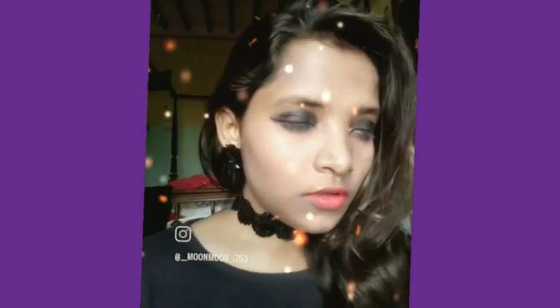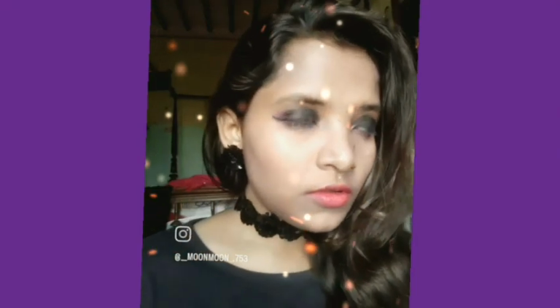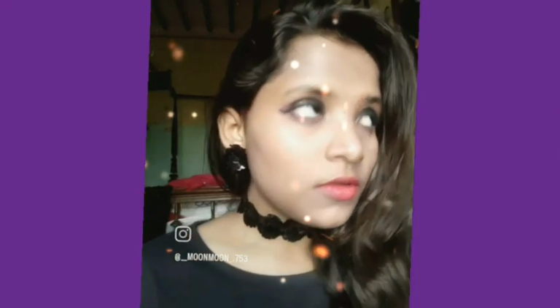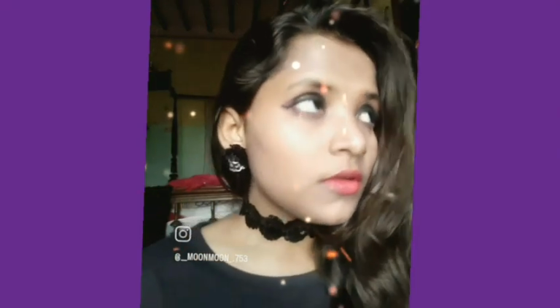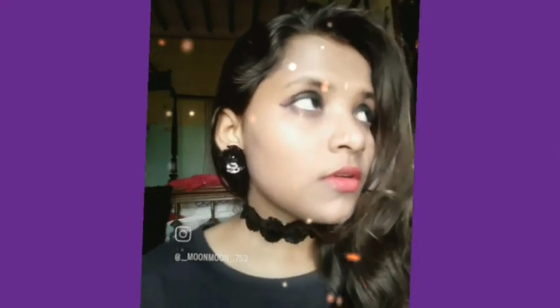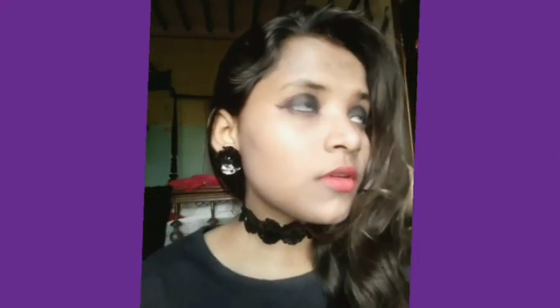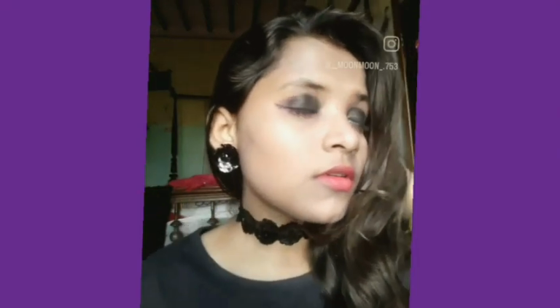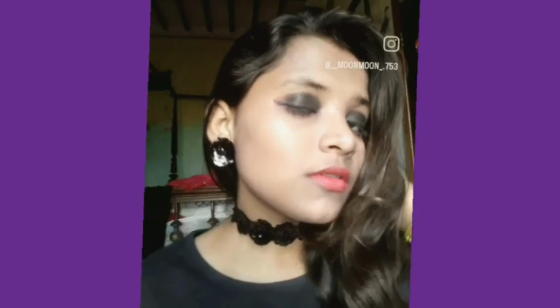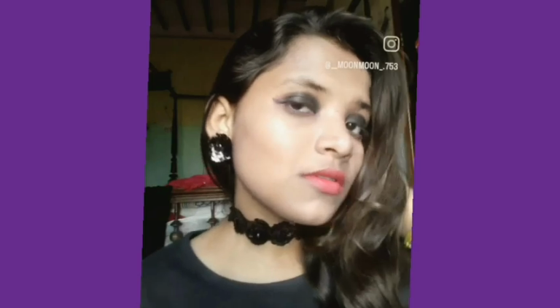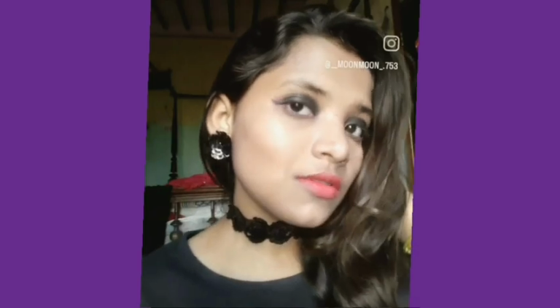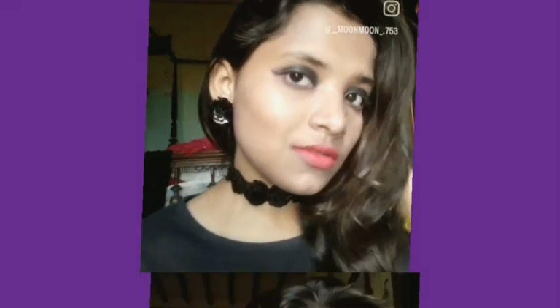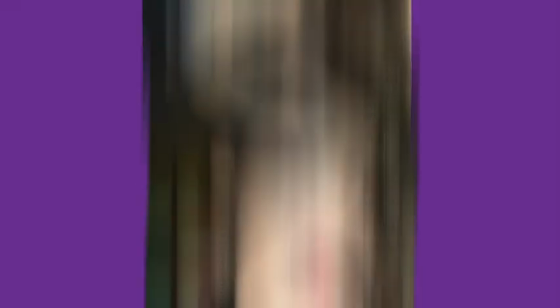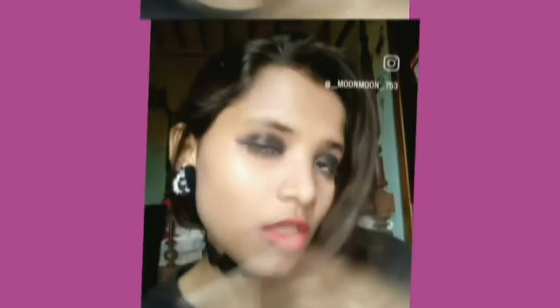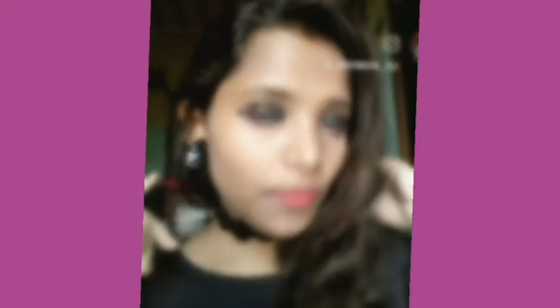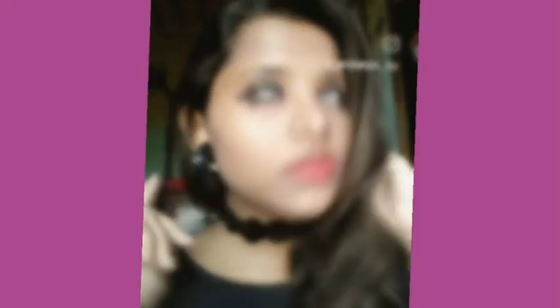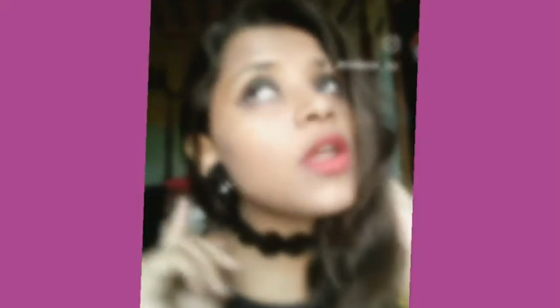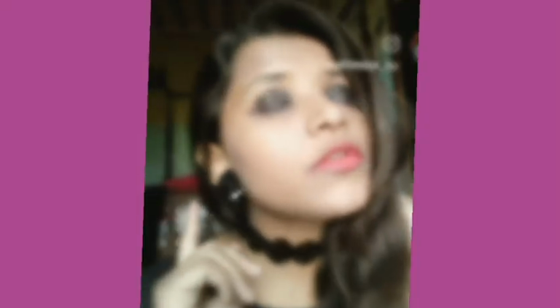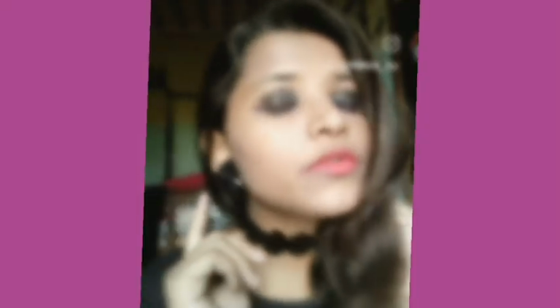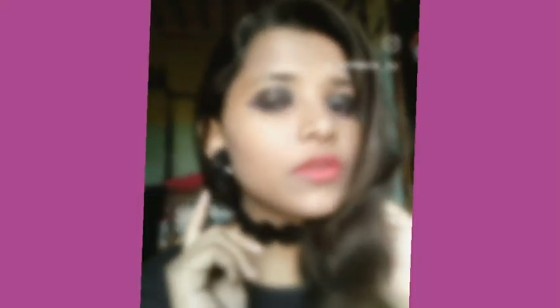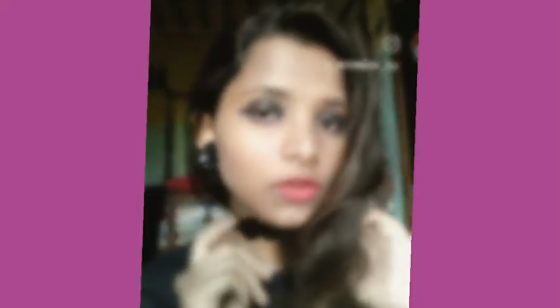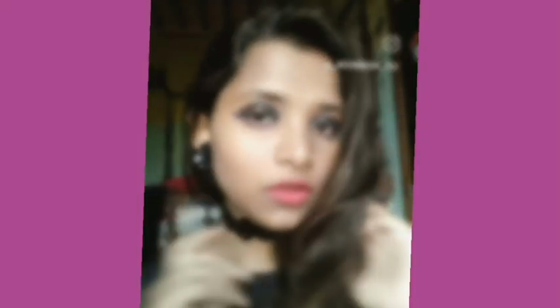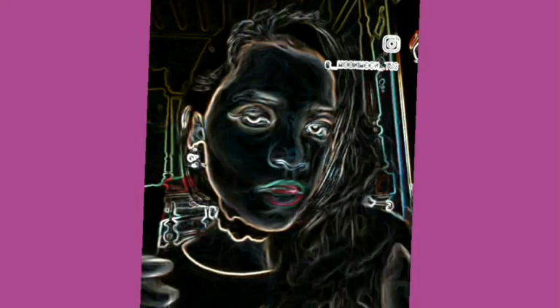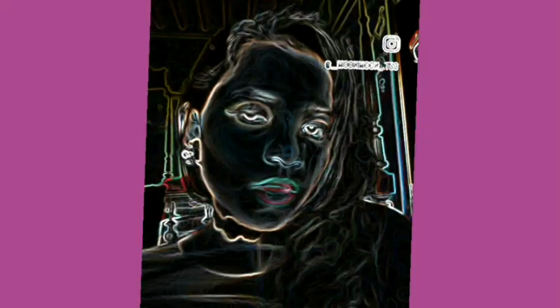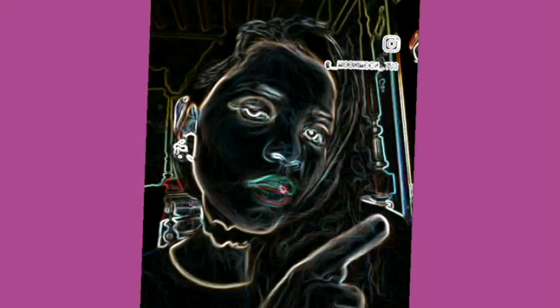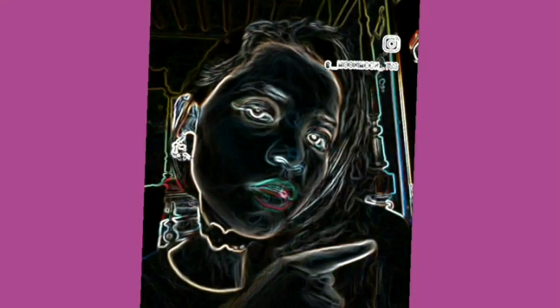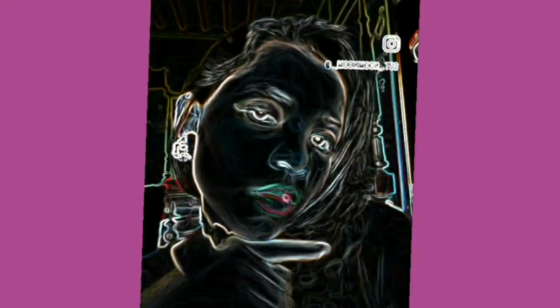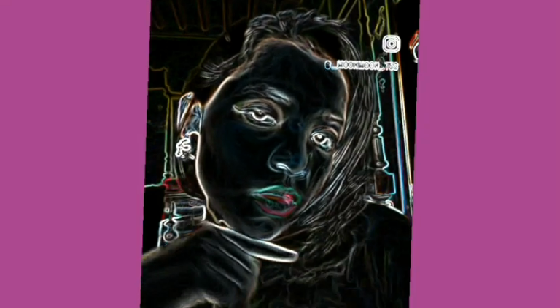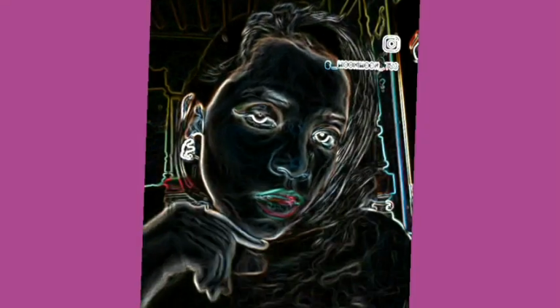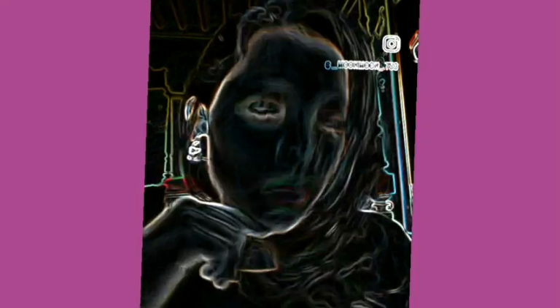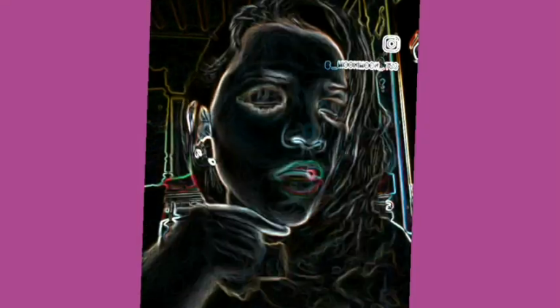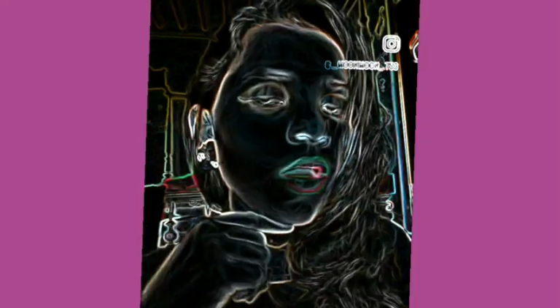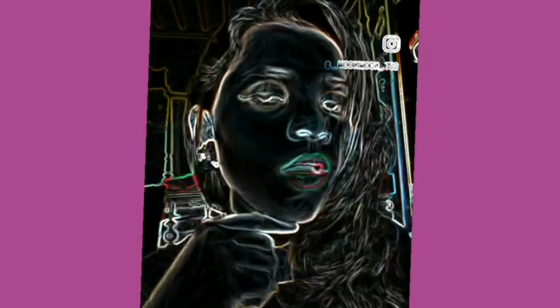Thanks for watching! I will see you in the next video. Till then, take care and love you all, bye!